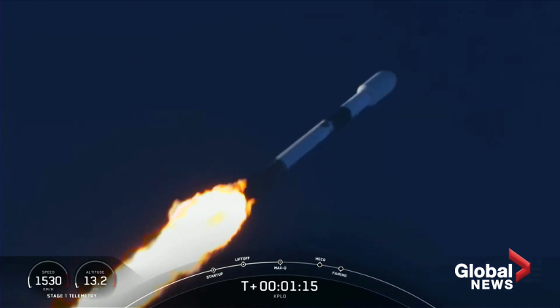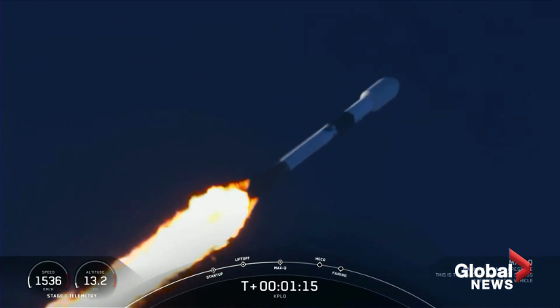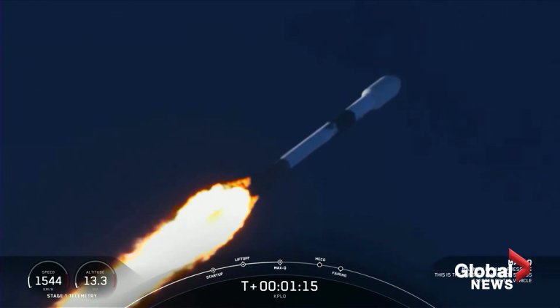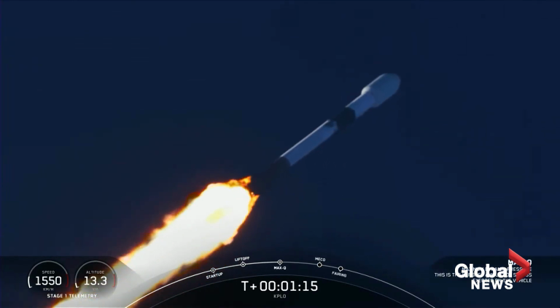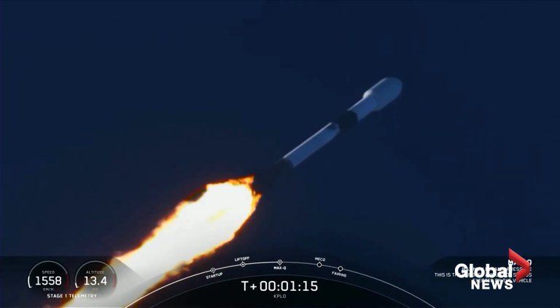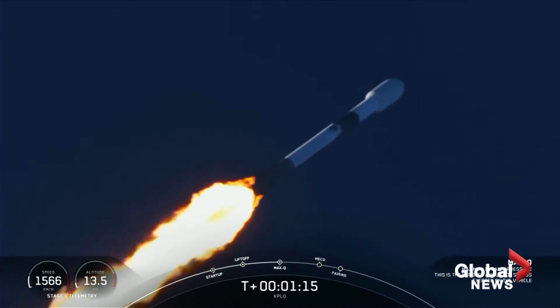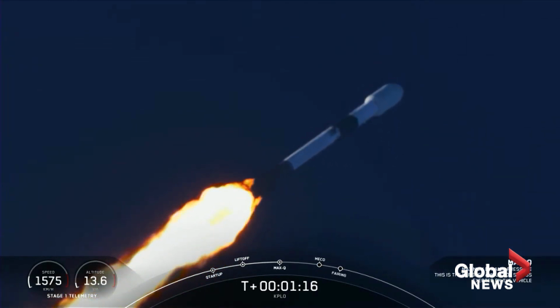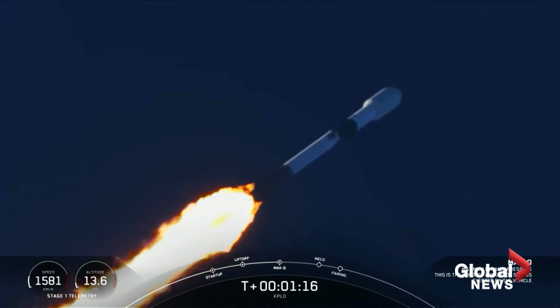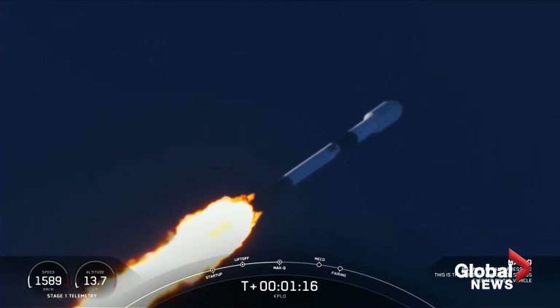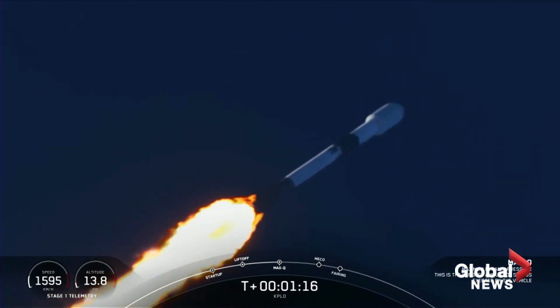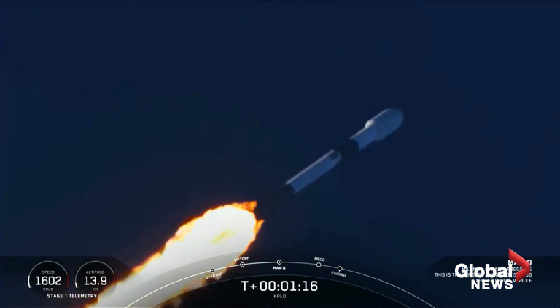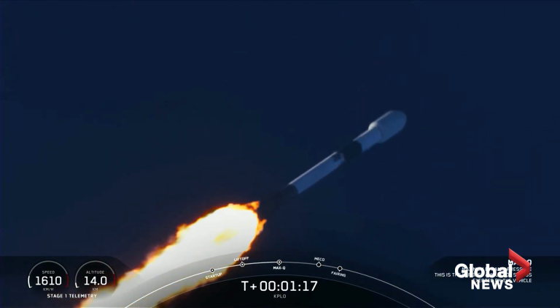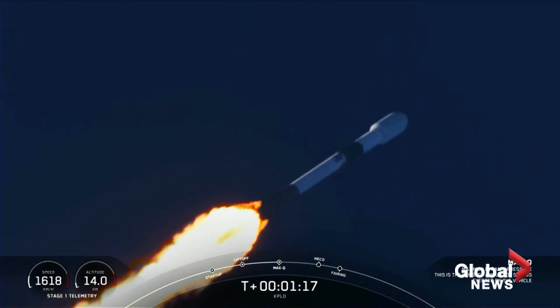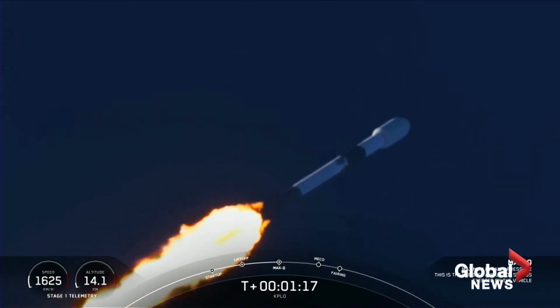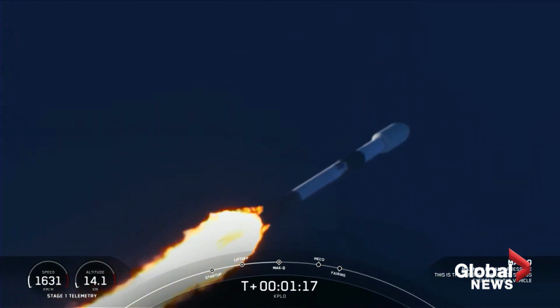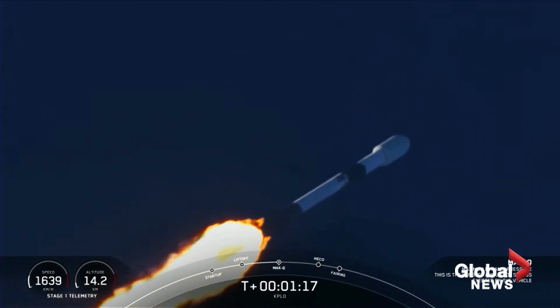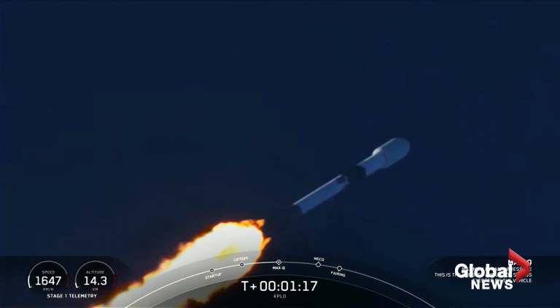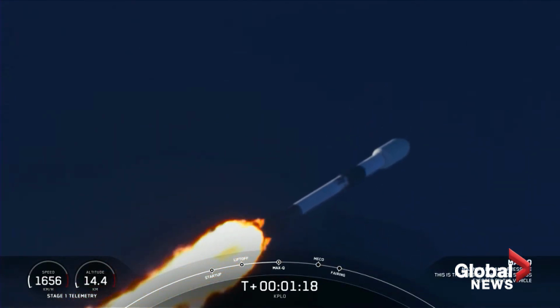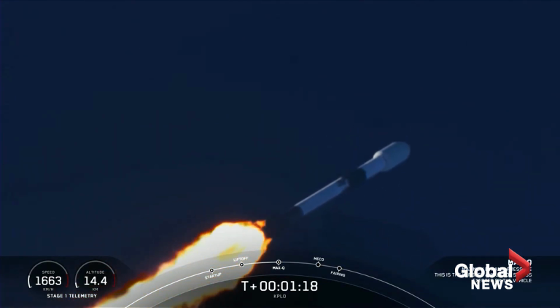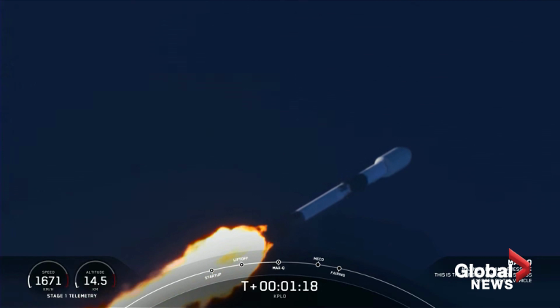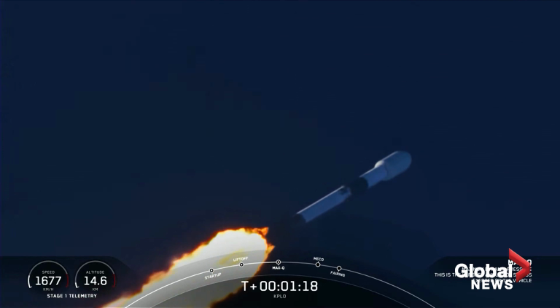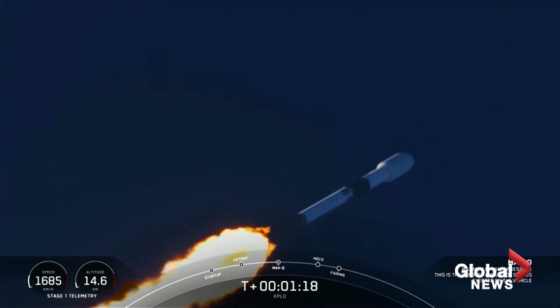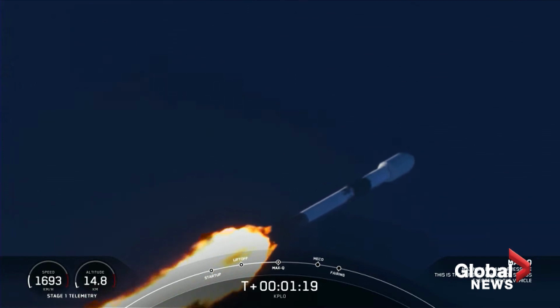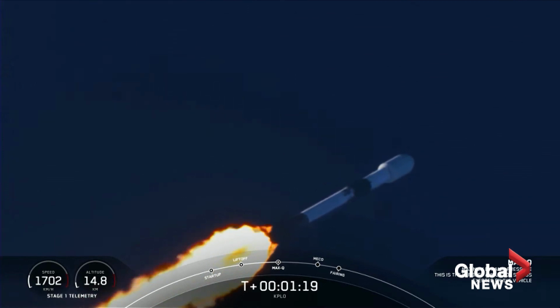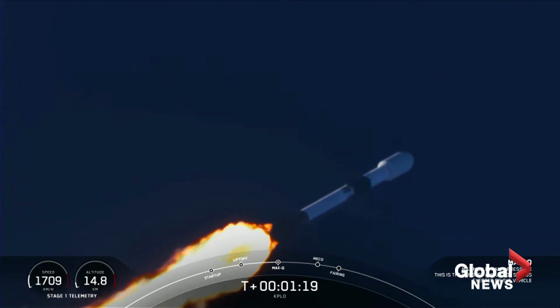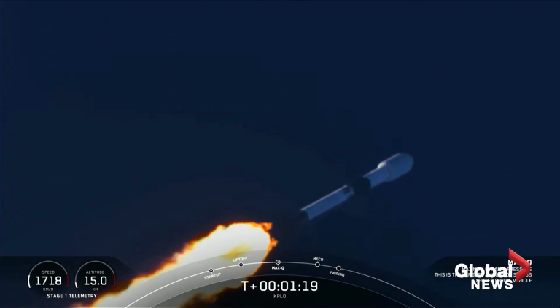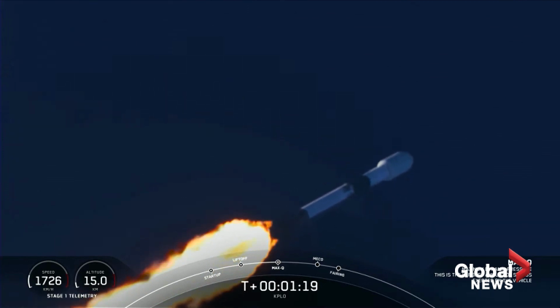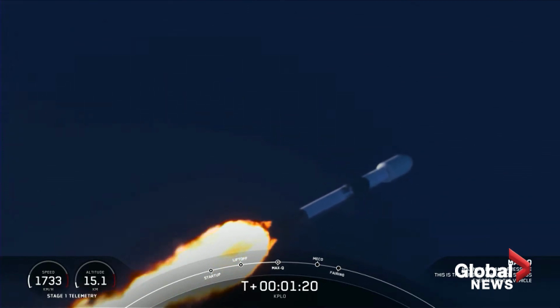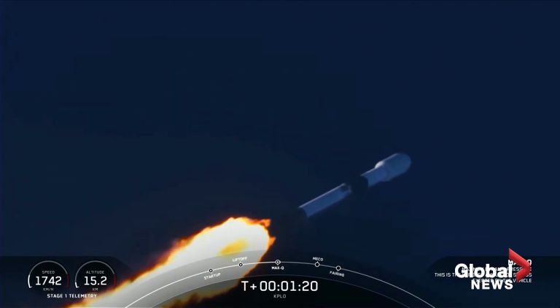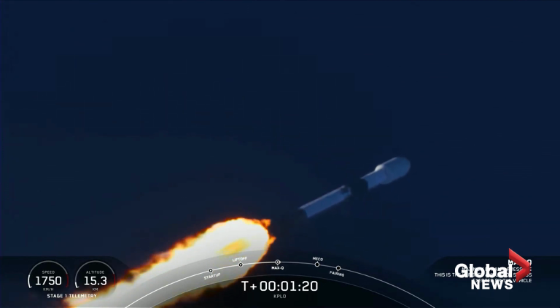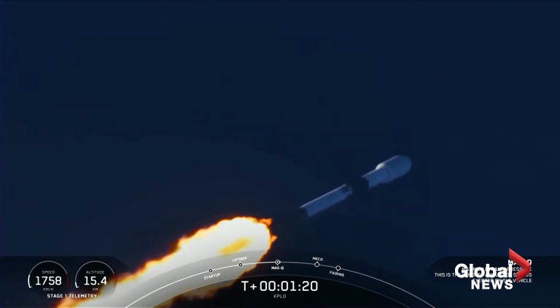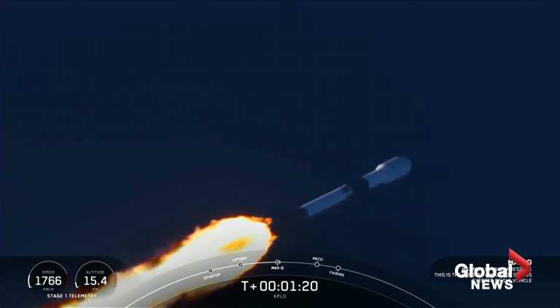Max-Q. And there was Max-Q. The engines are coming back up to full power.